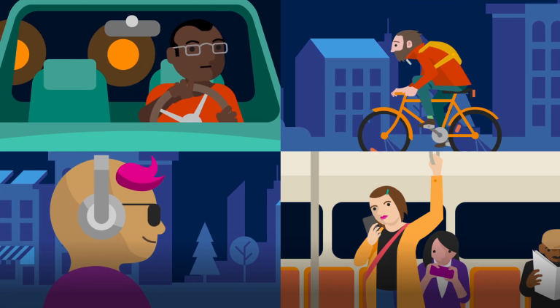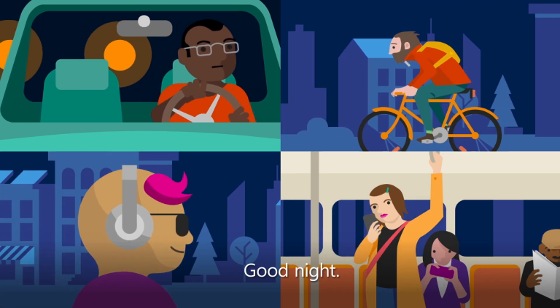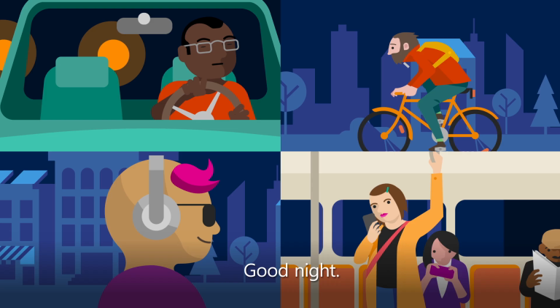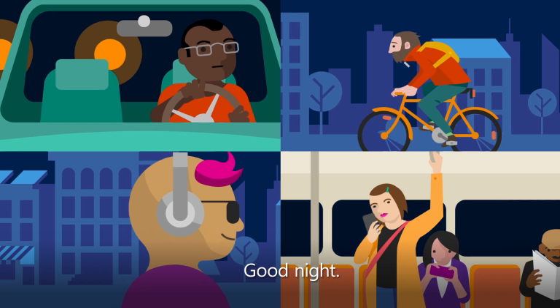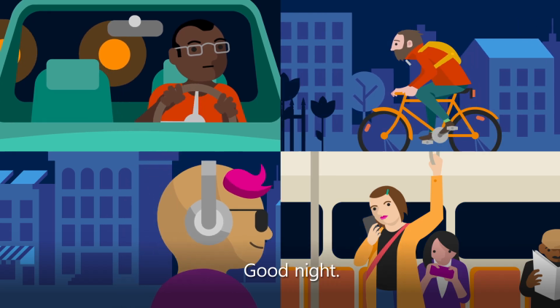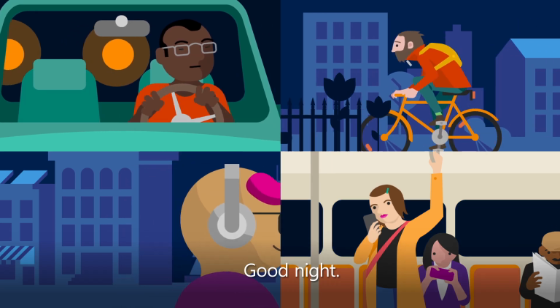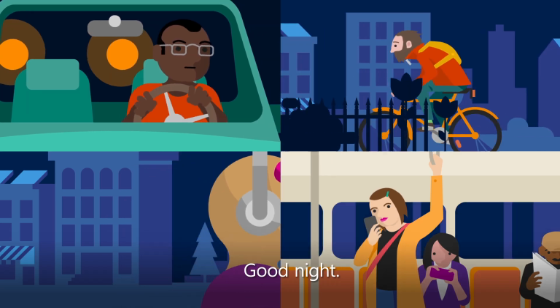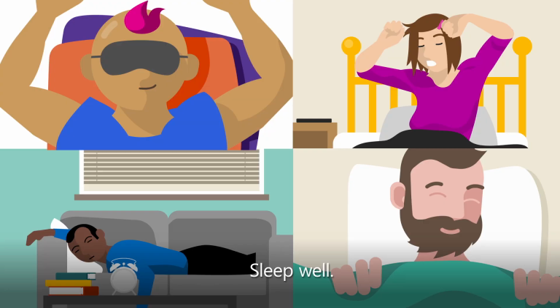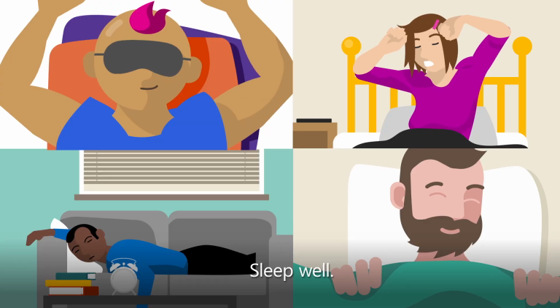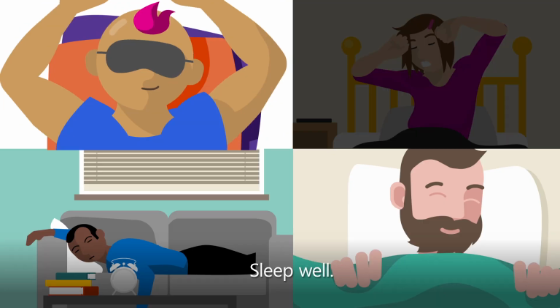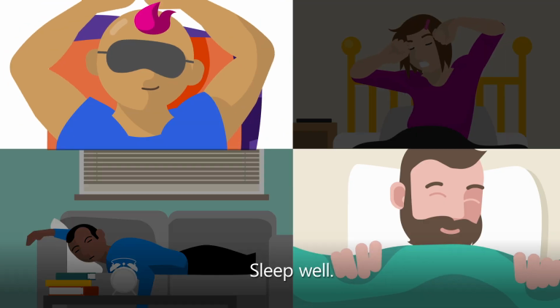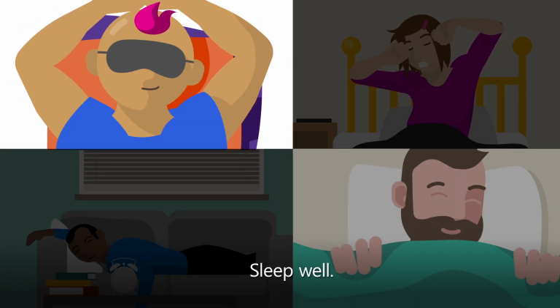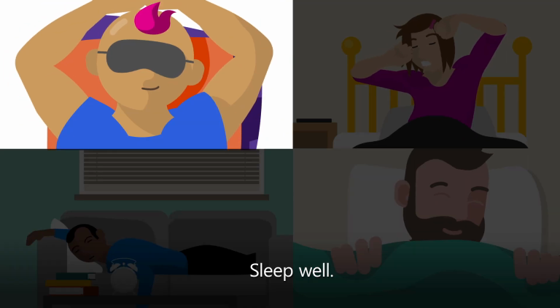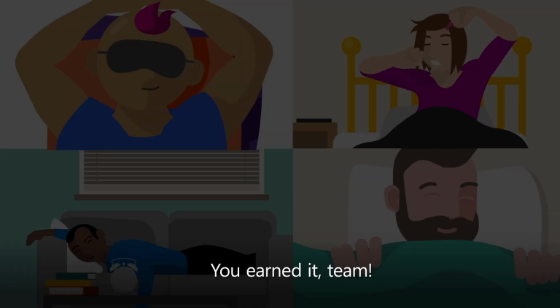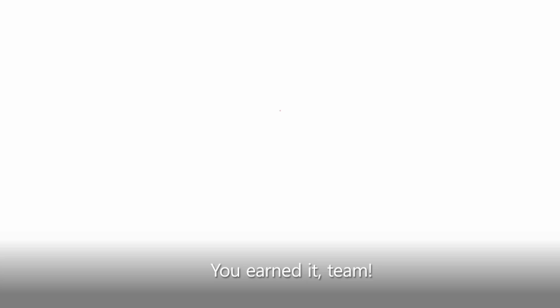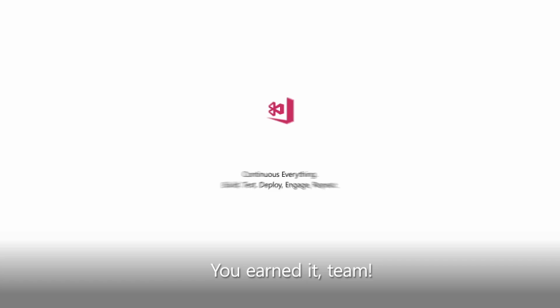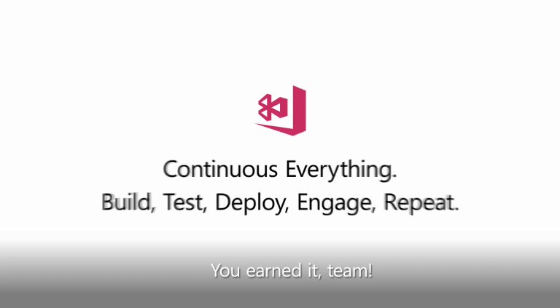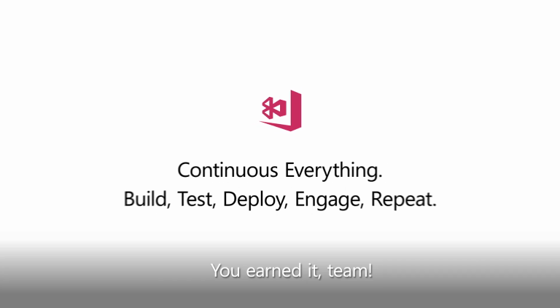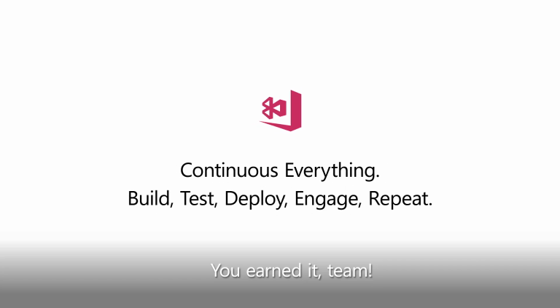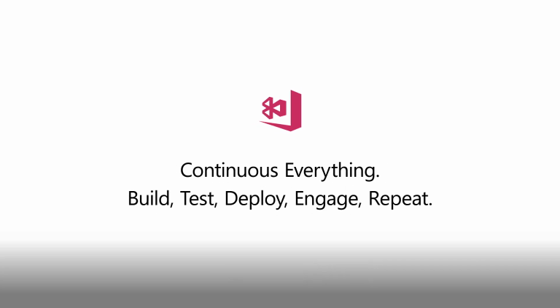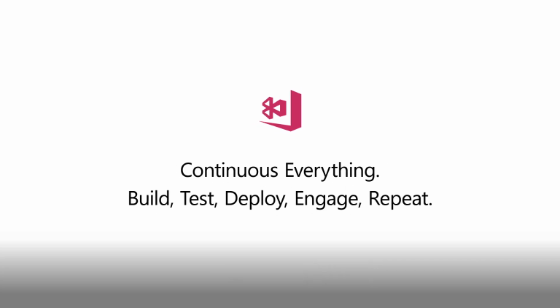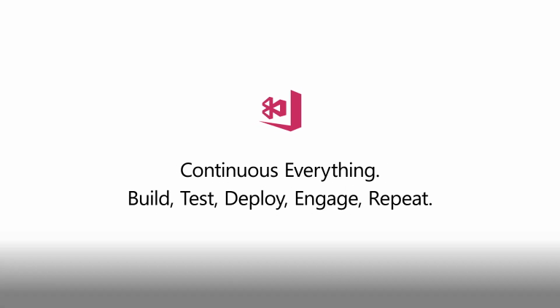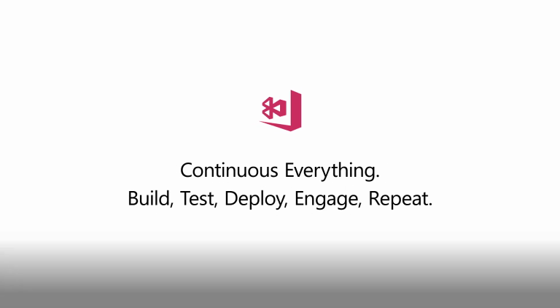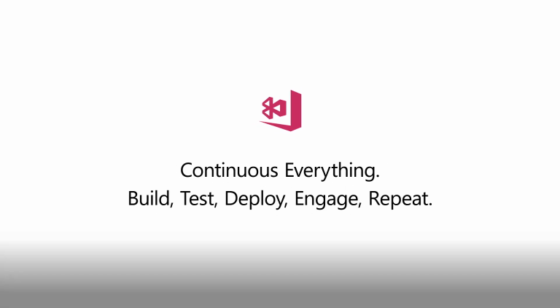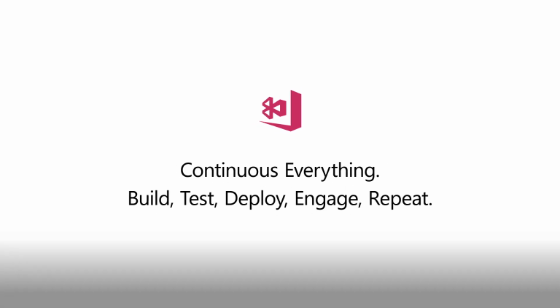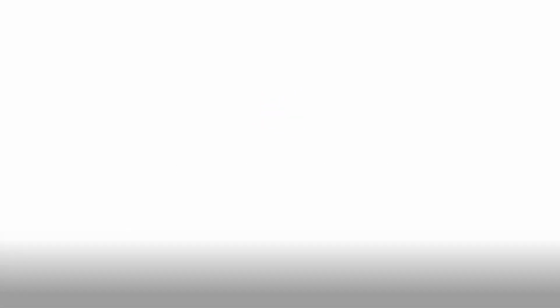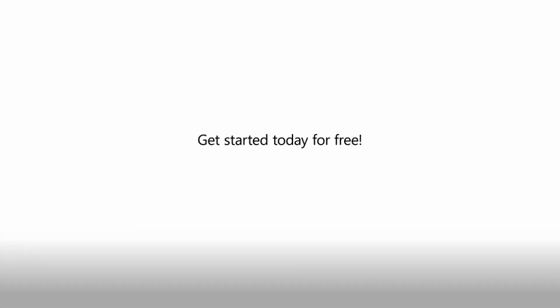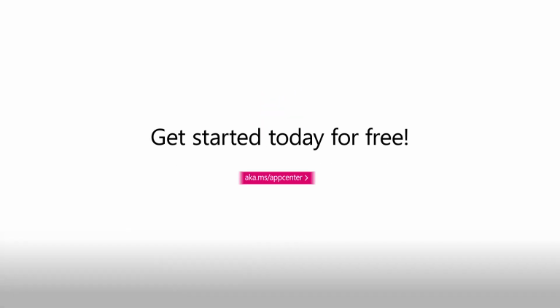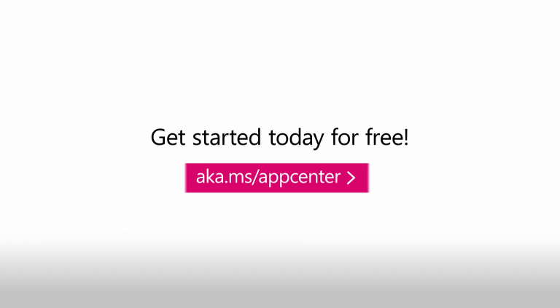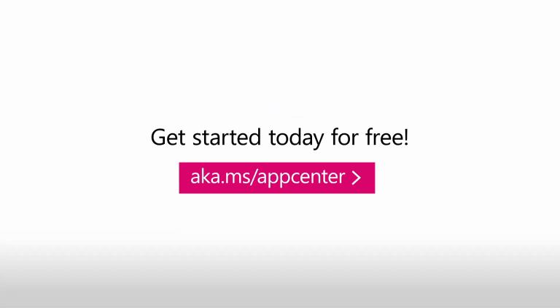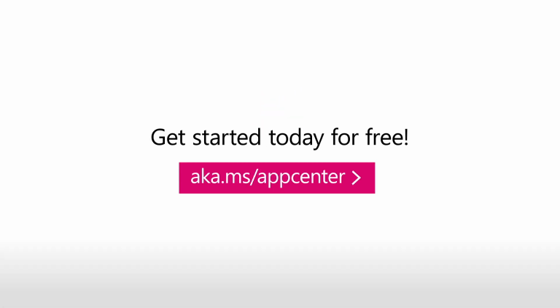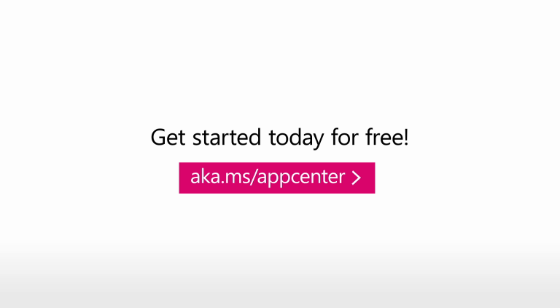Good night. Sleep well. You earned it, team. Get started today for free.